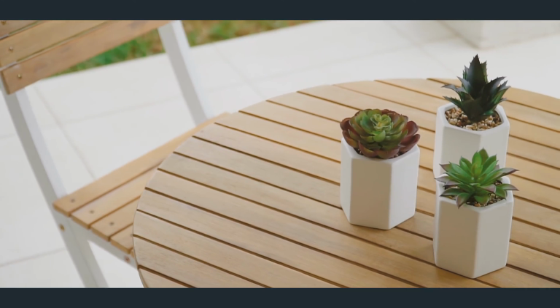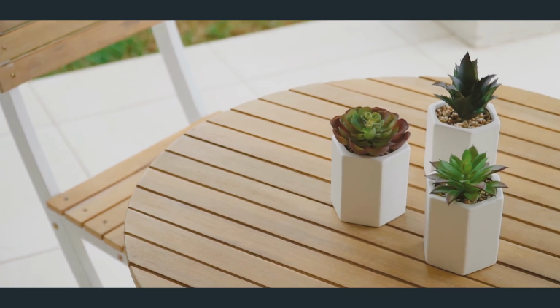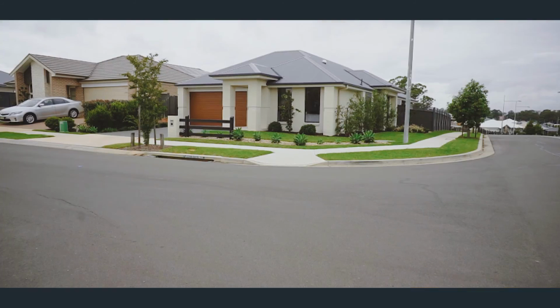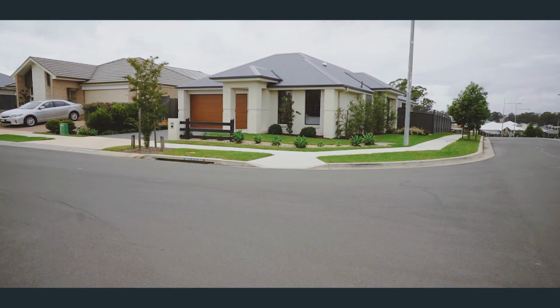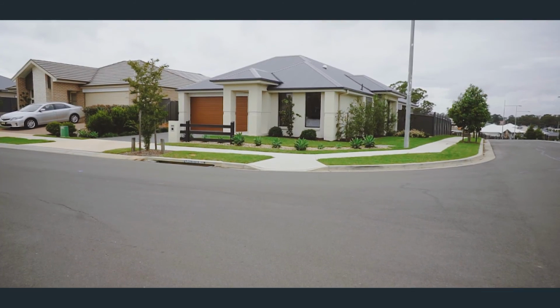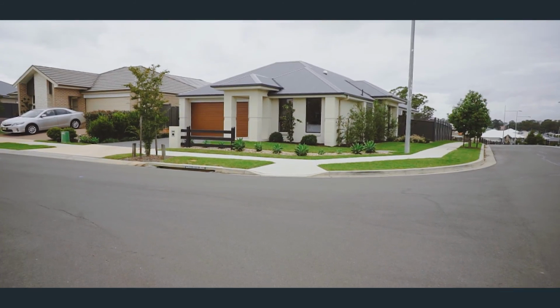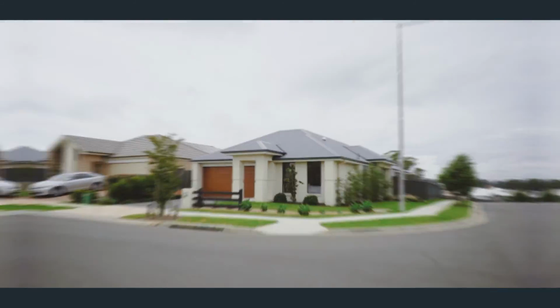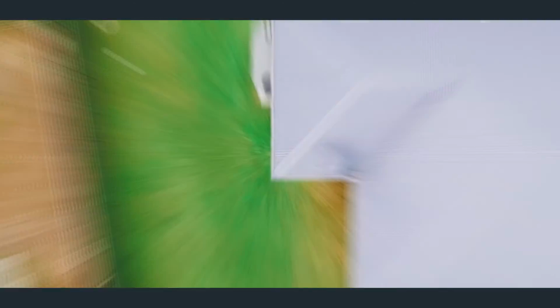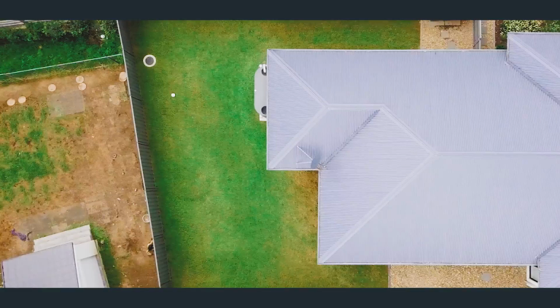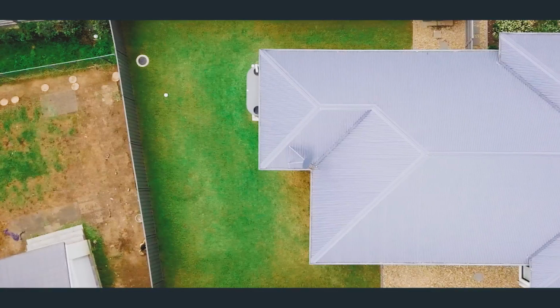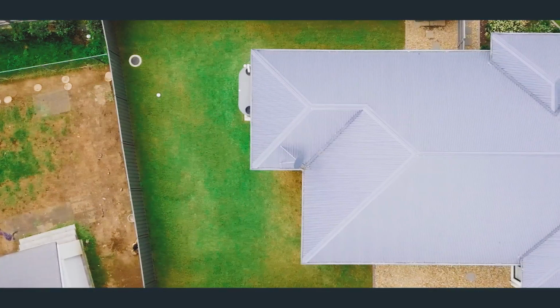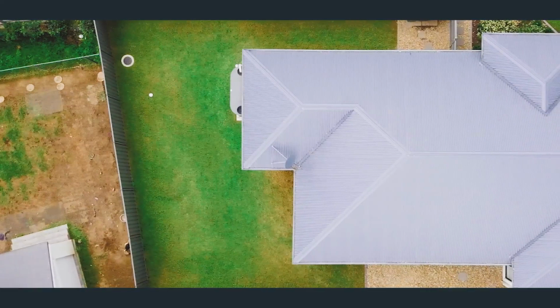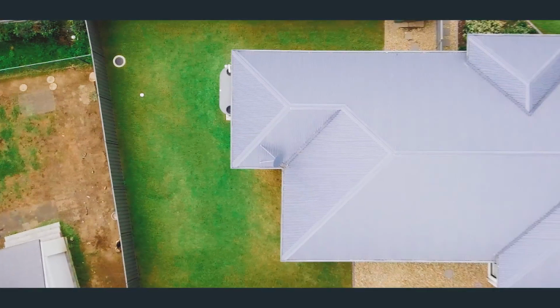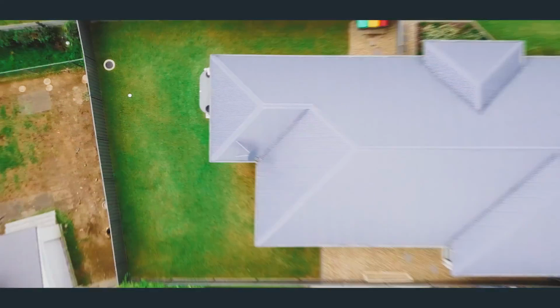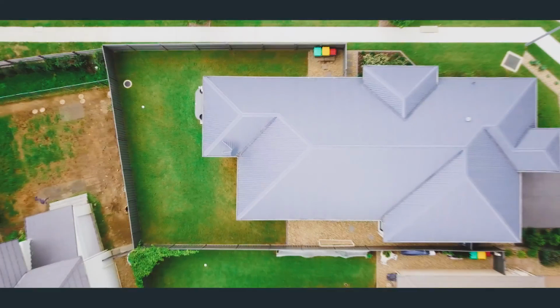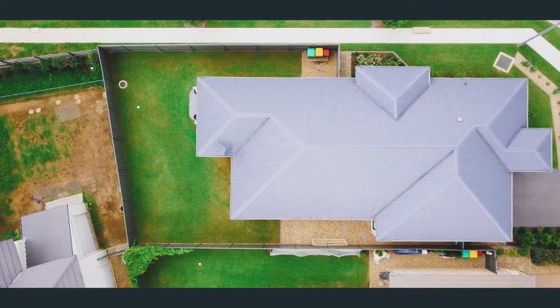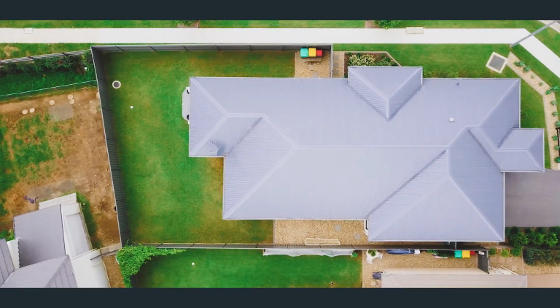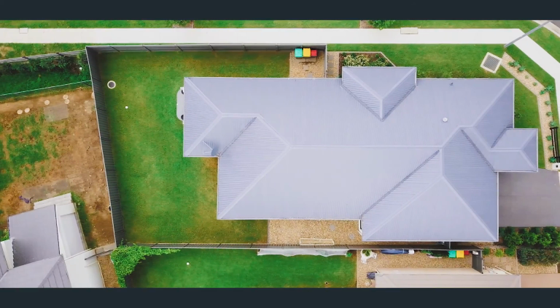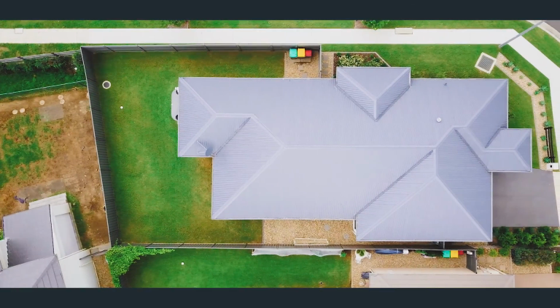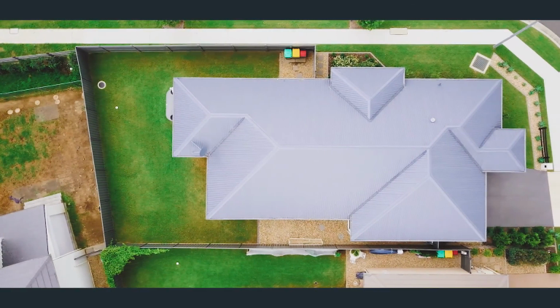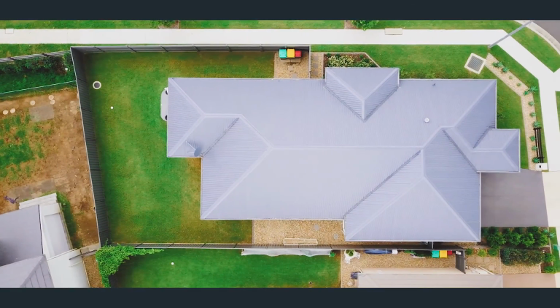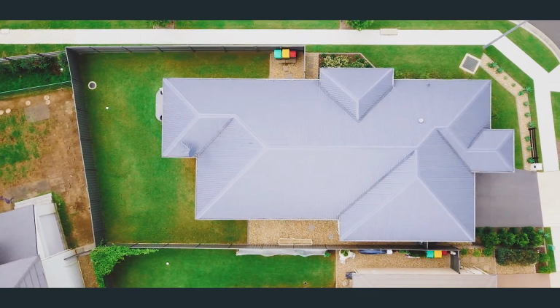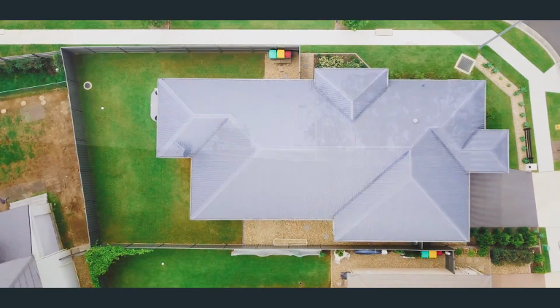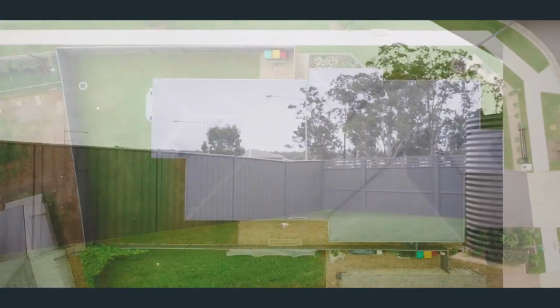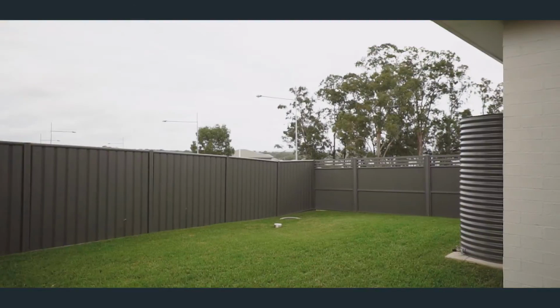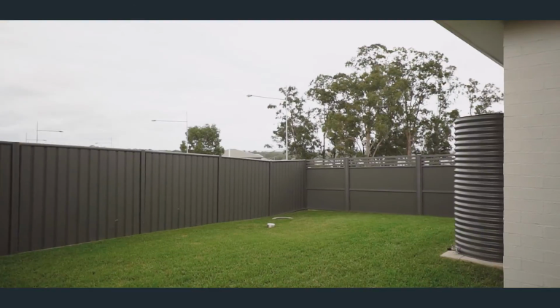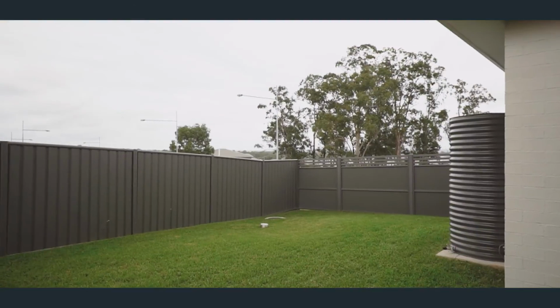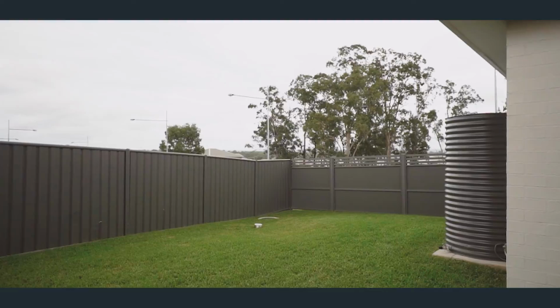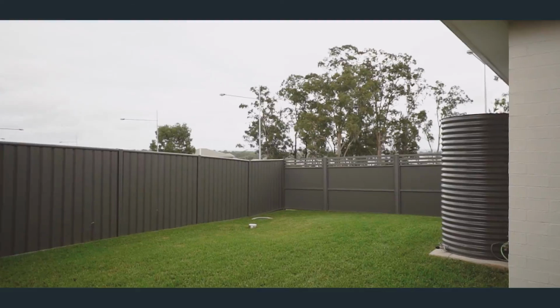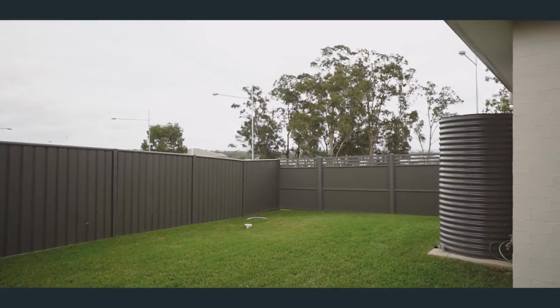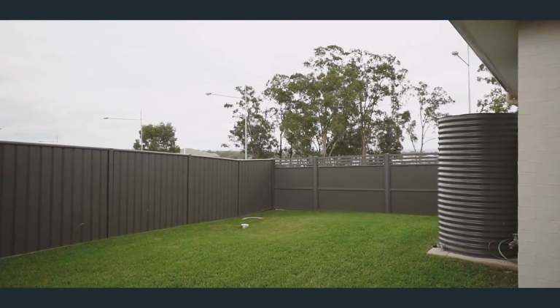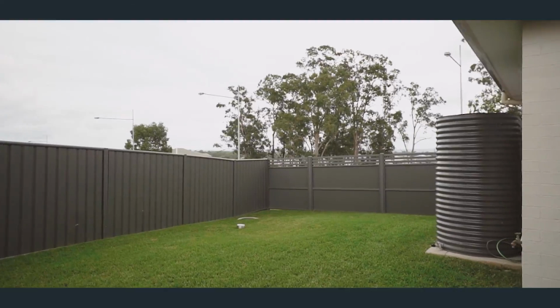Now the home enjoys a corner position which provides a great size level backyard and the opportunity for side access.